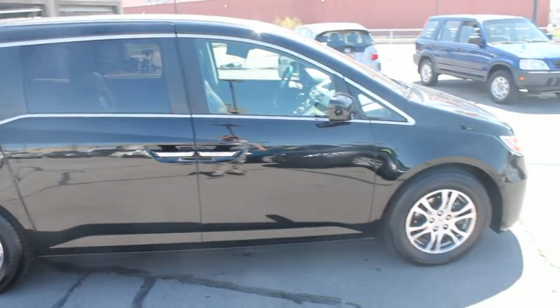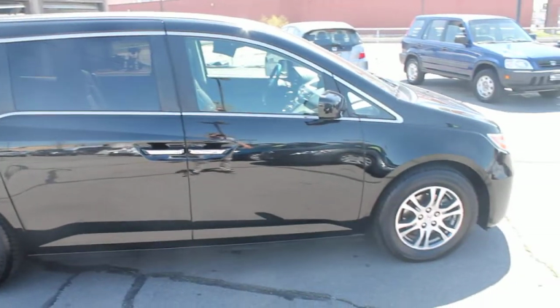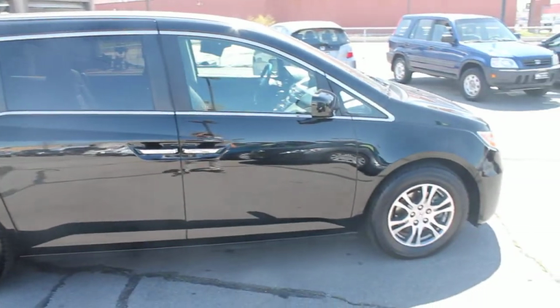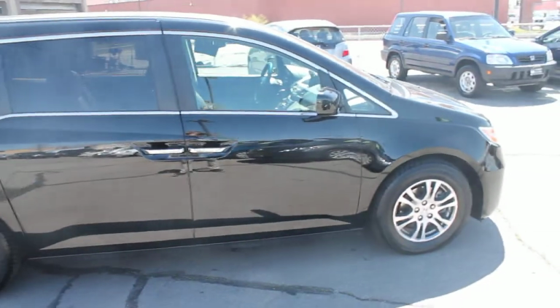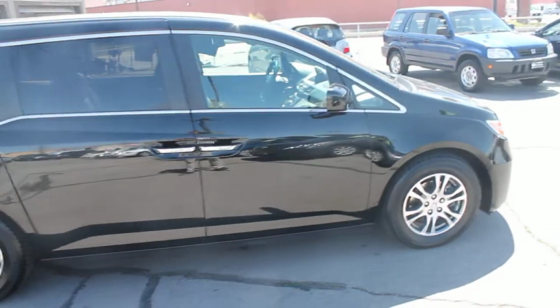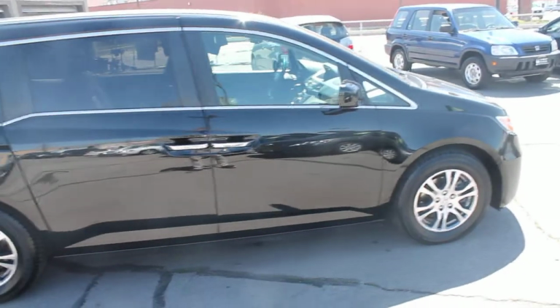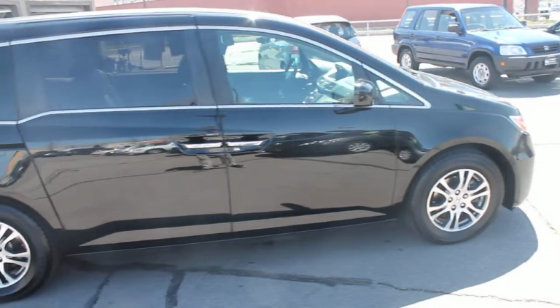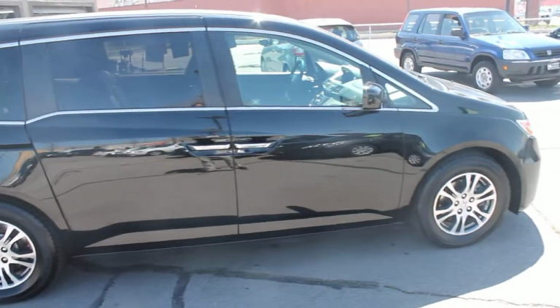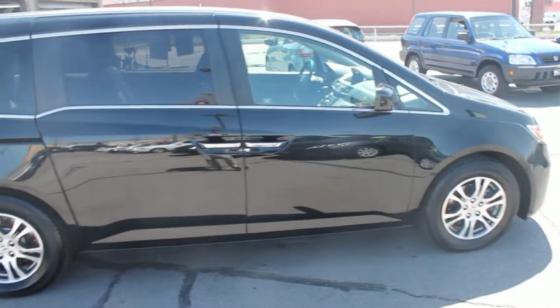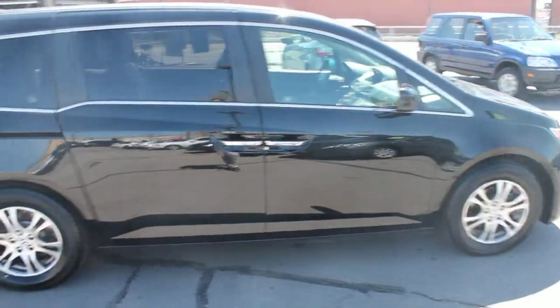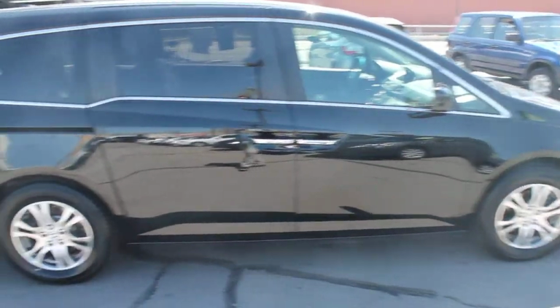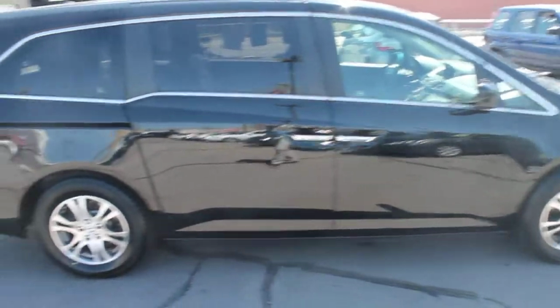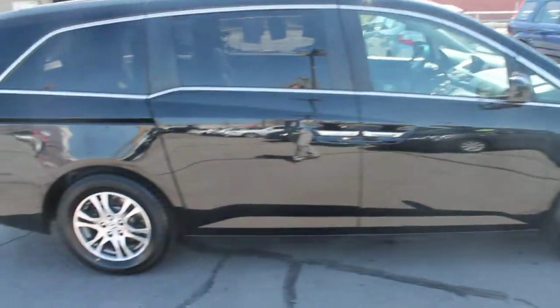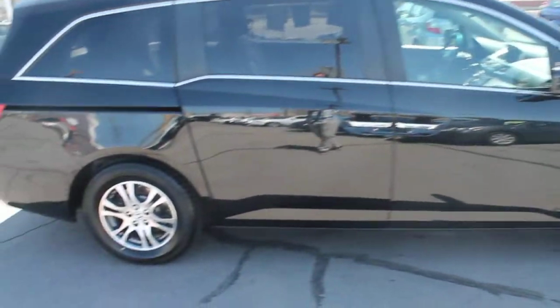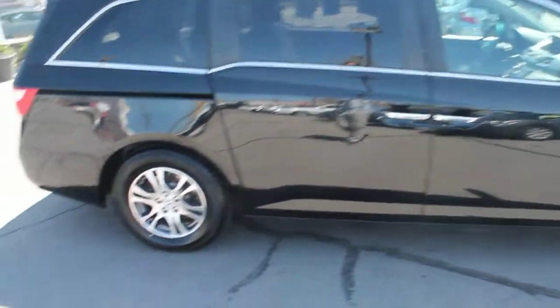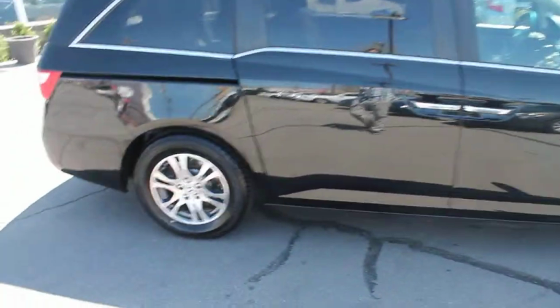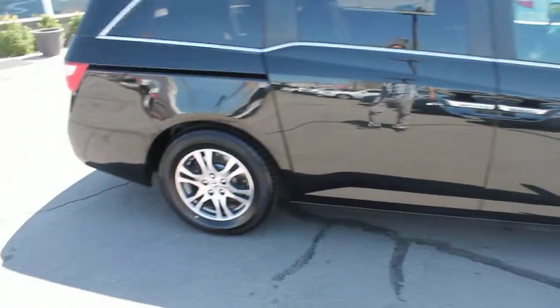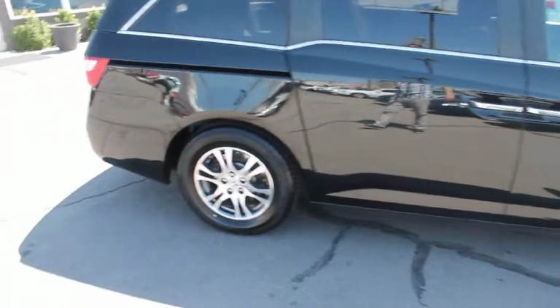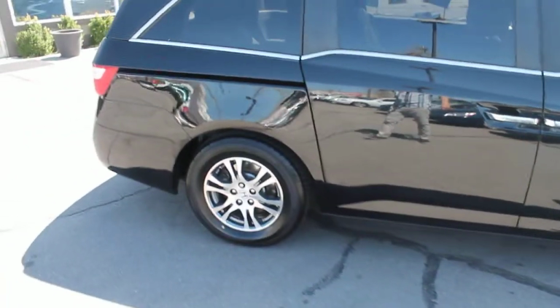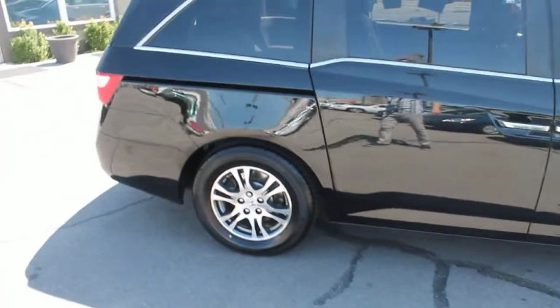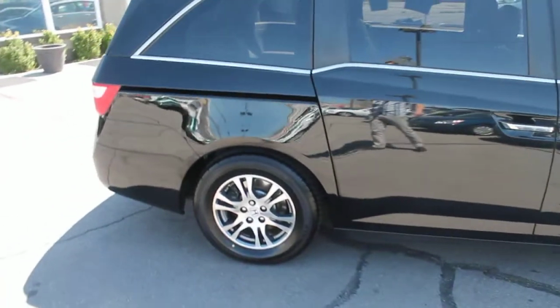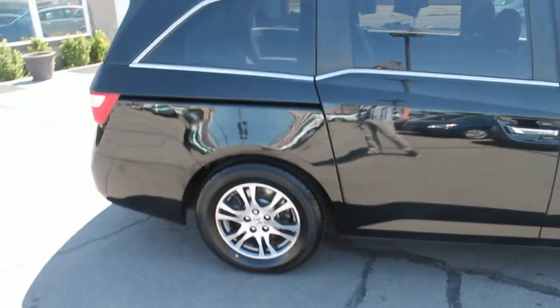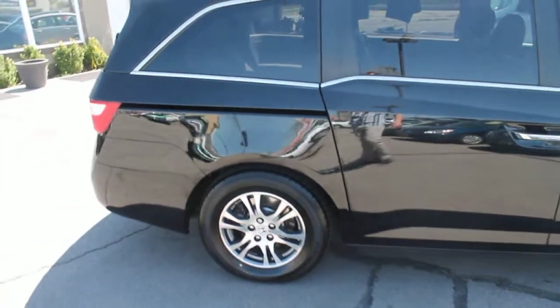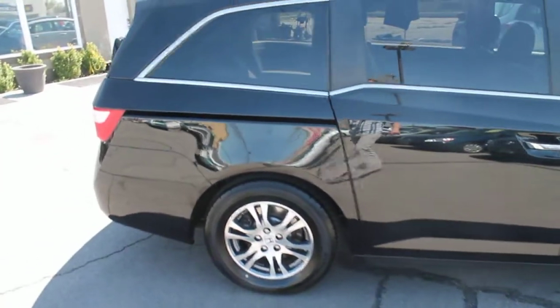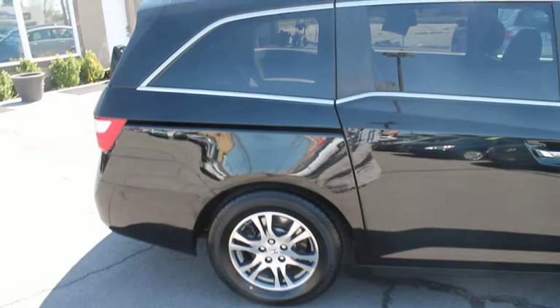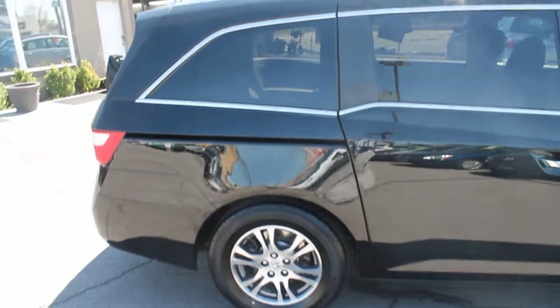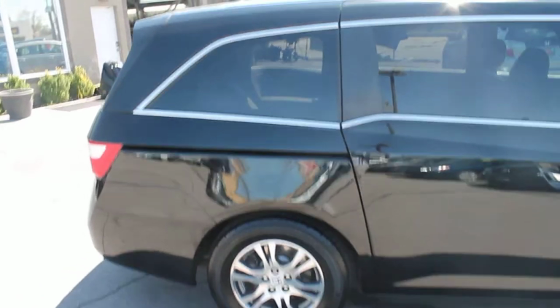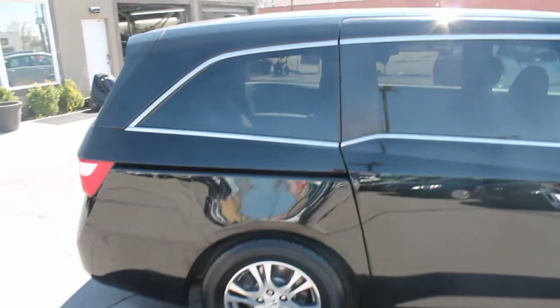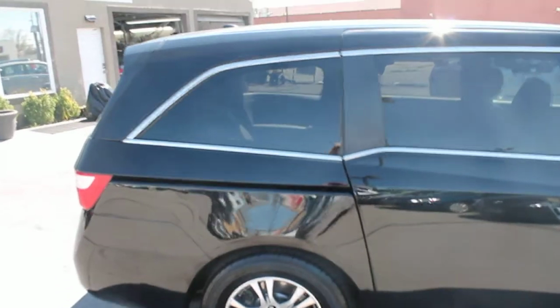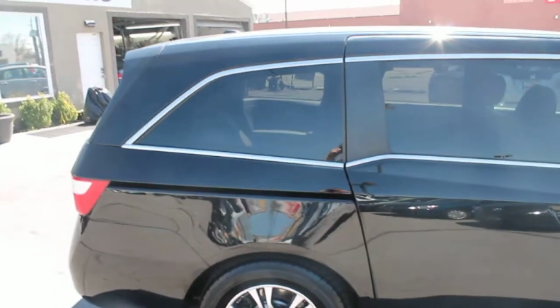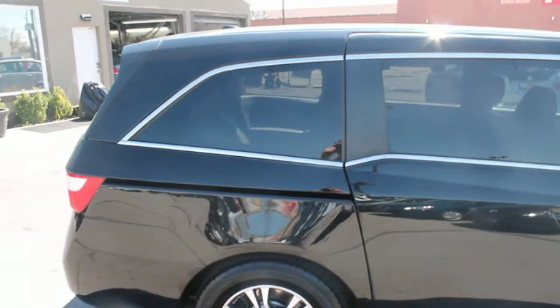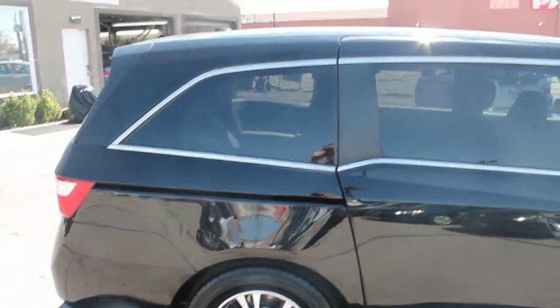Alloy wheels, like-new tires. This is a clear title vehicle.